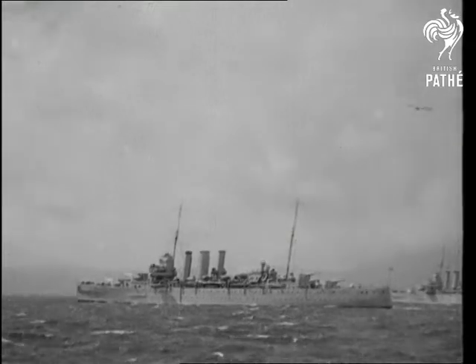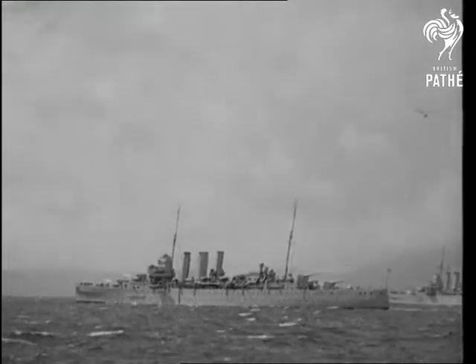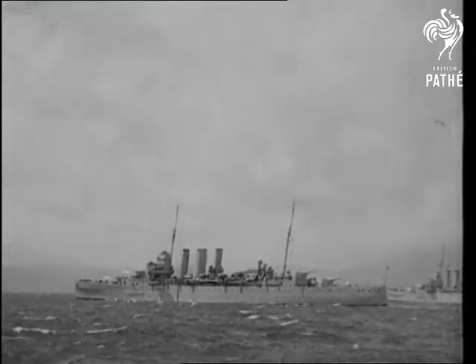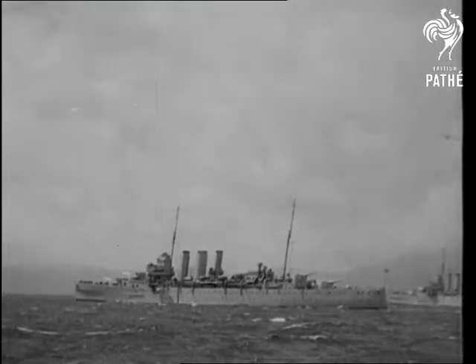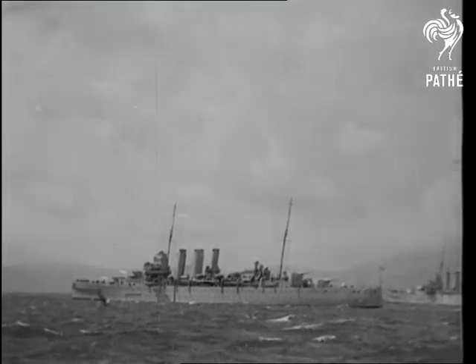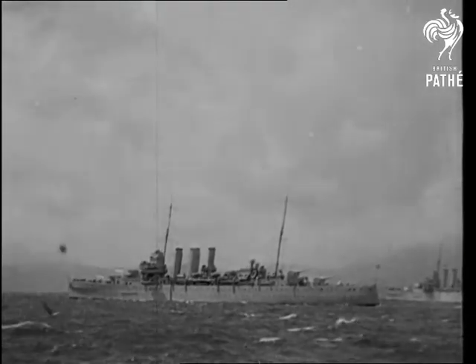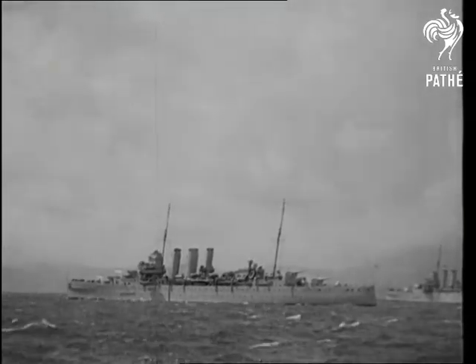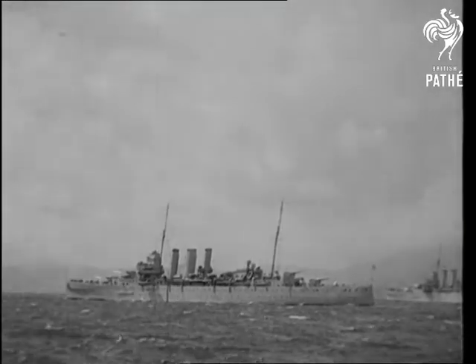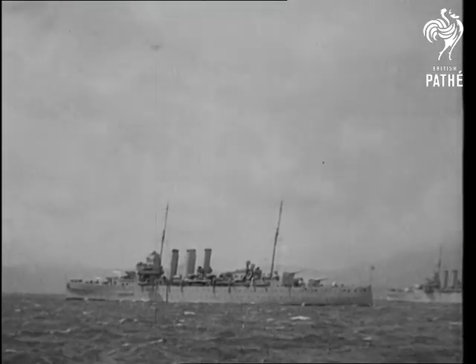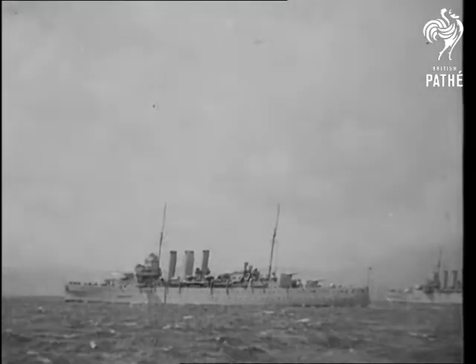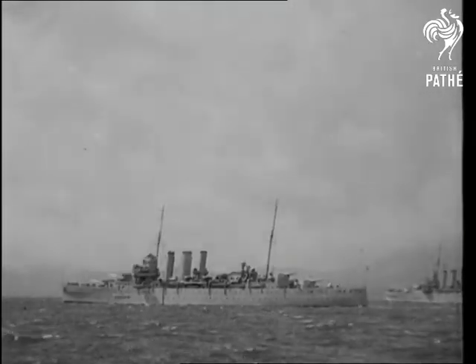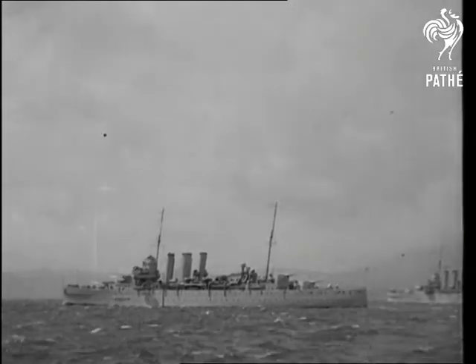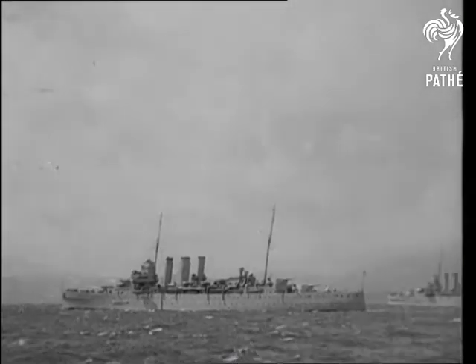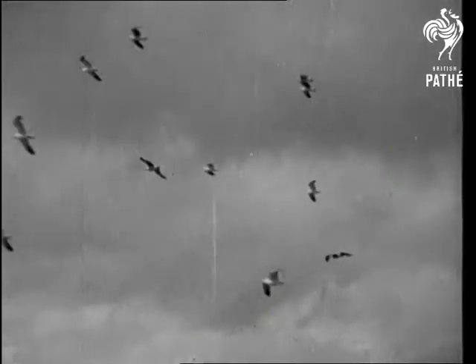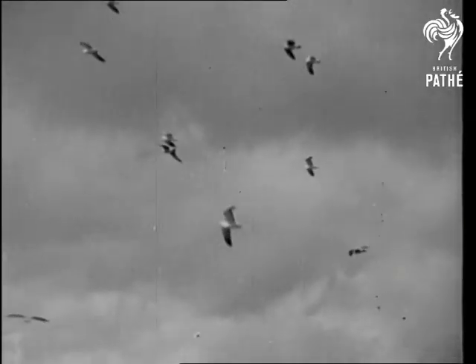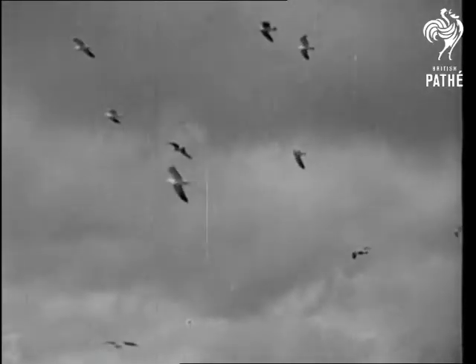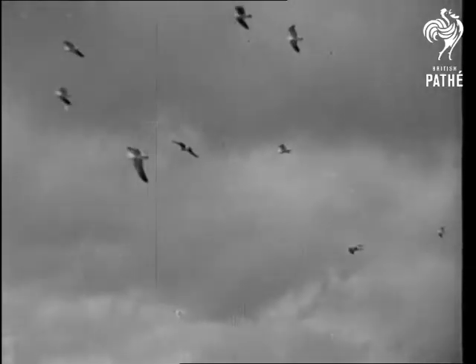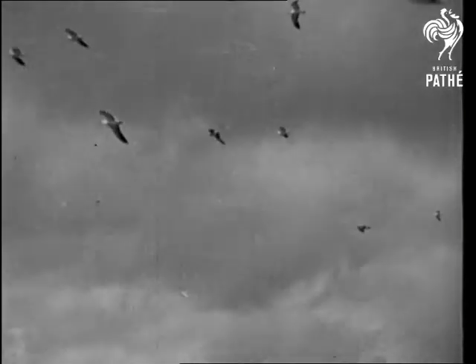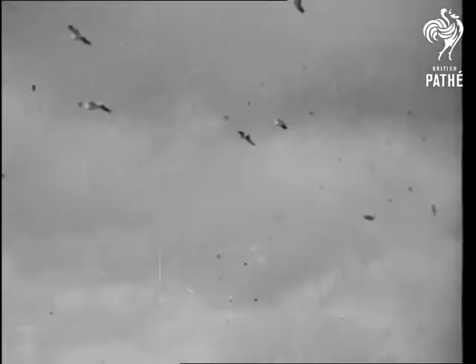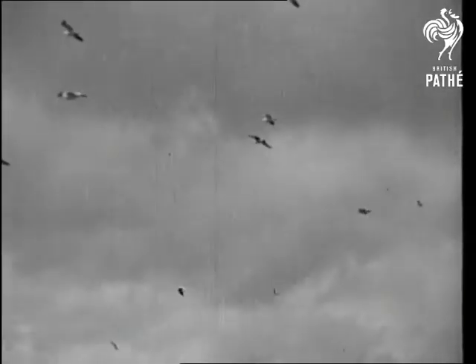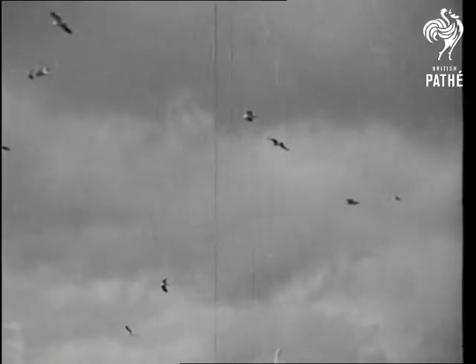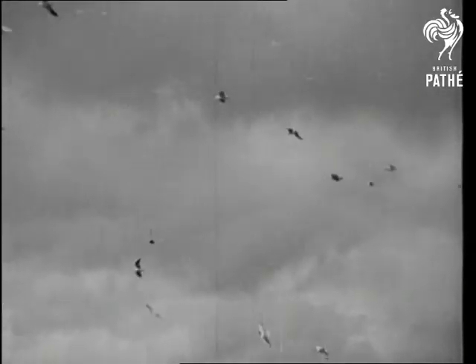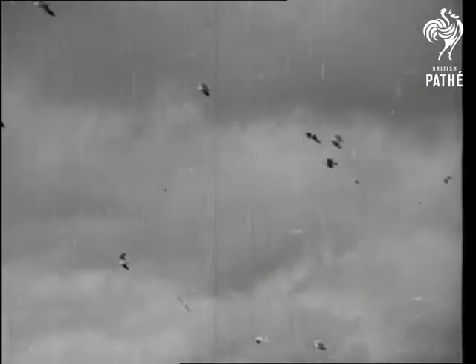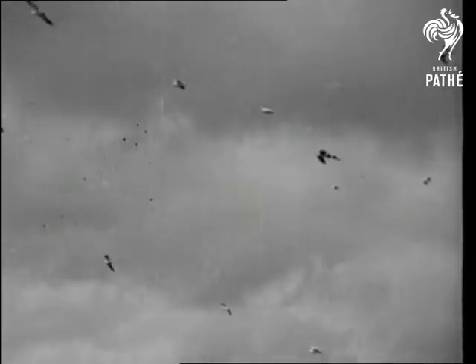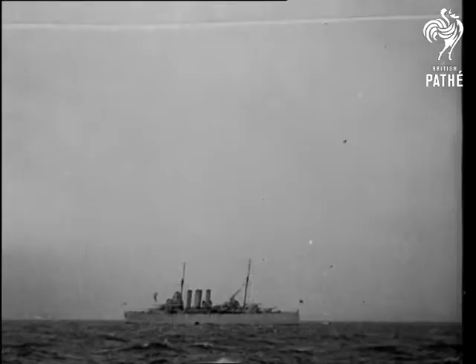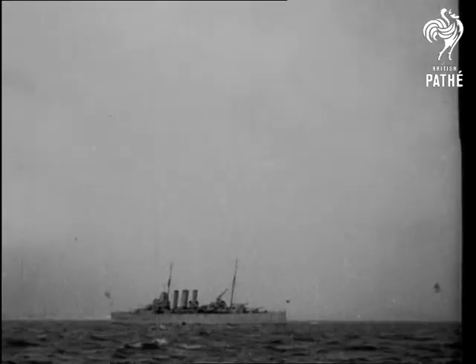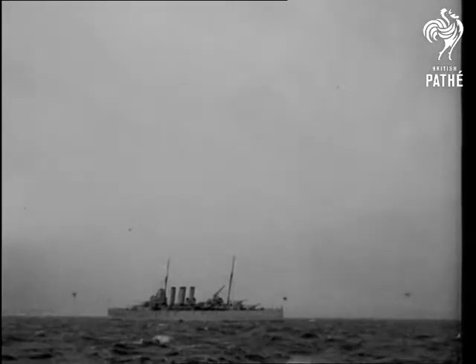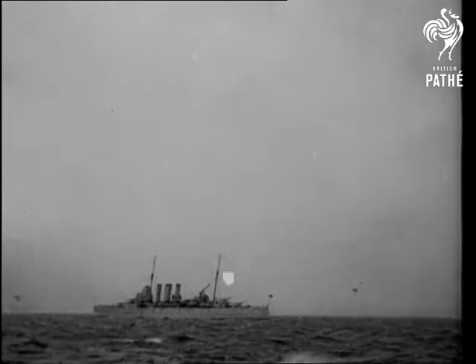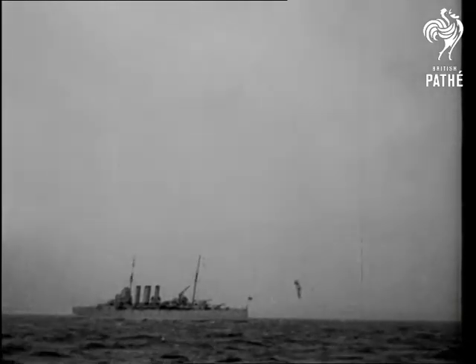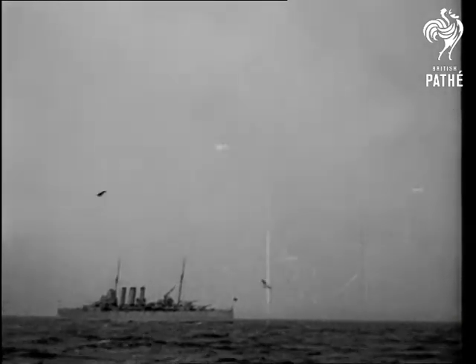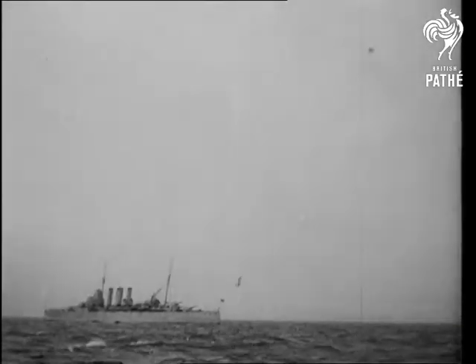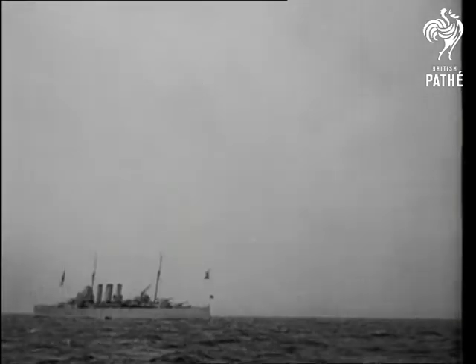Next out of the bag comes a naval story — the story of swinging the lead, the nautical way, and not how old soldiers were supposed to do it.